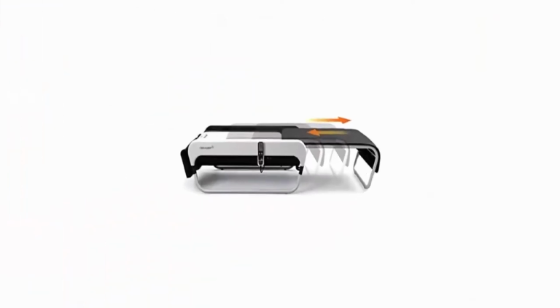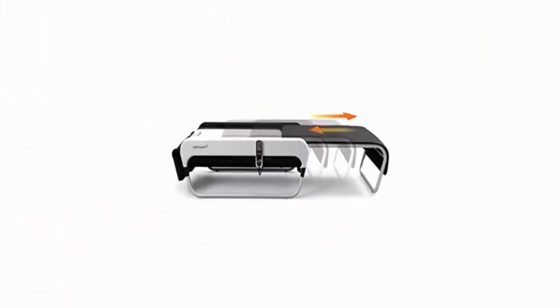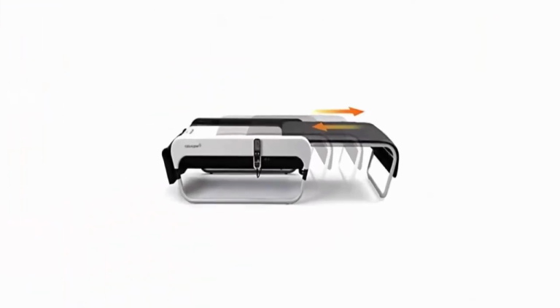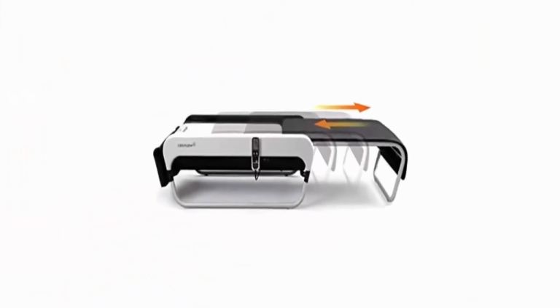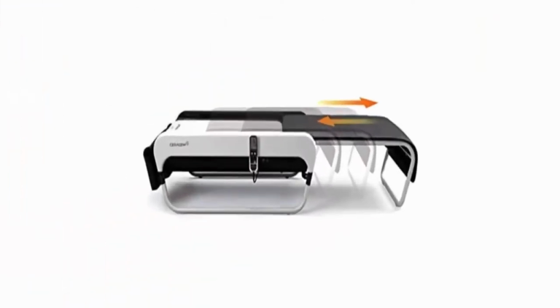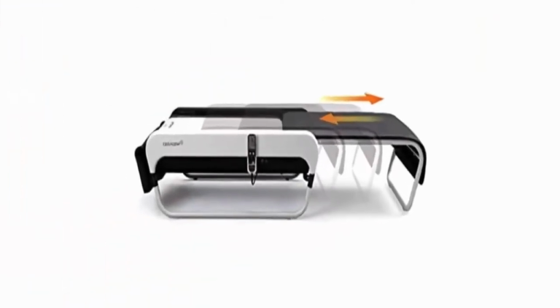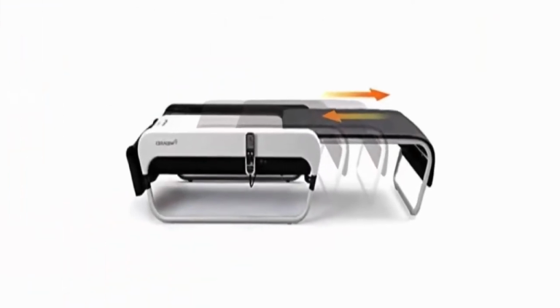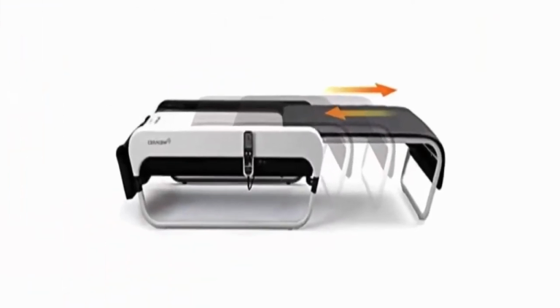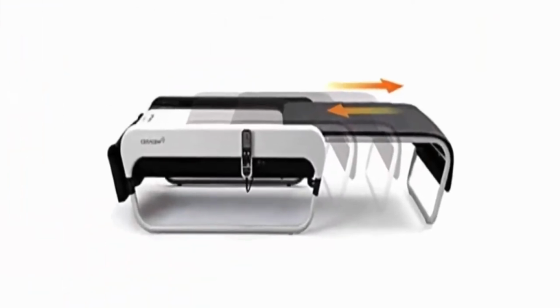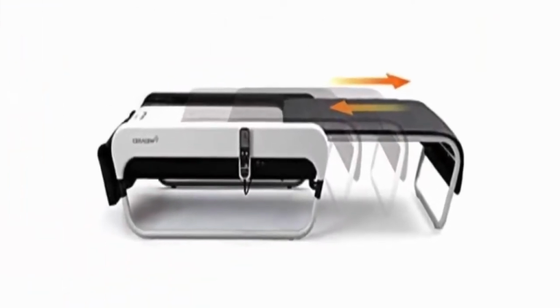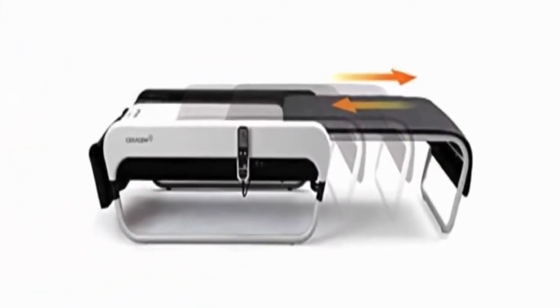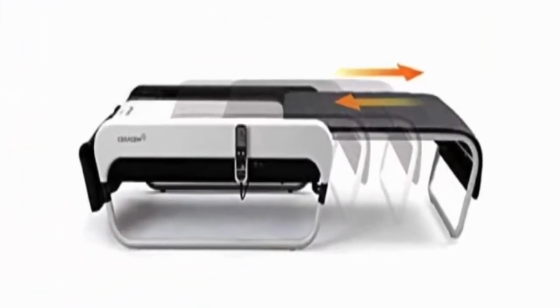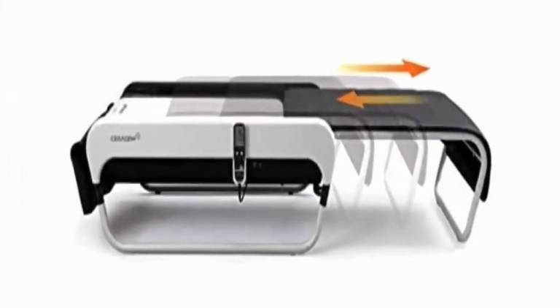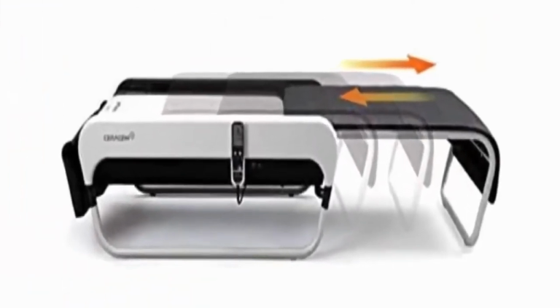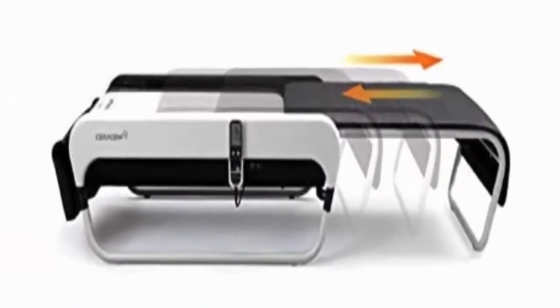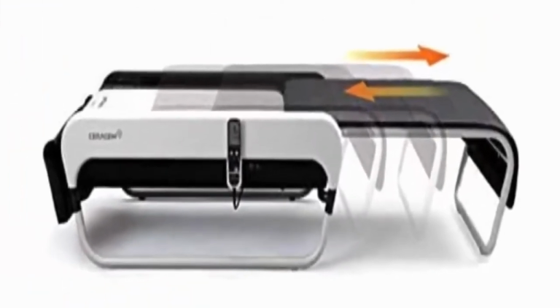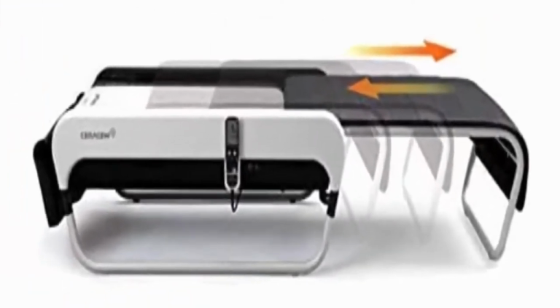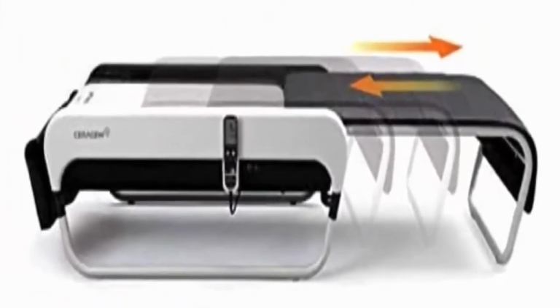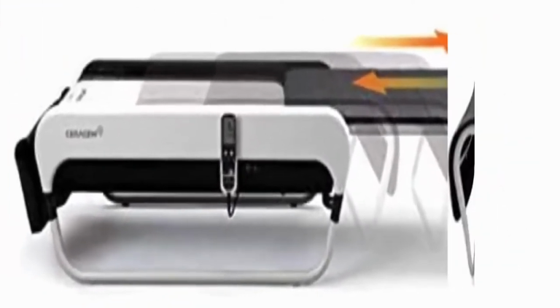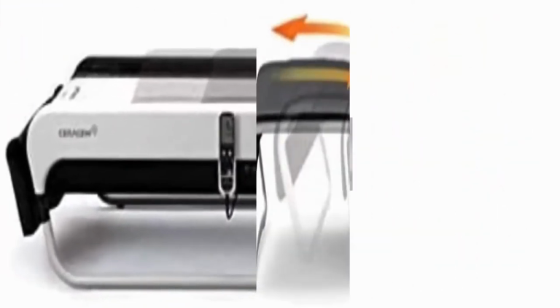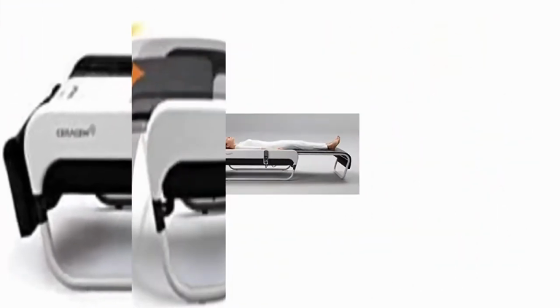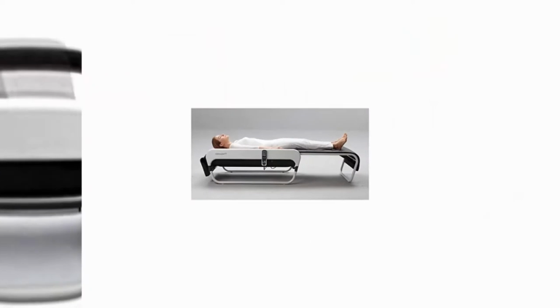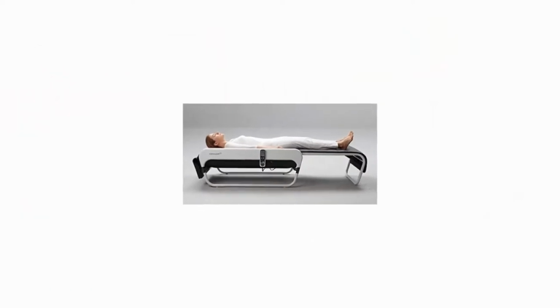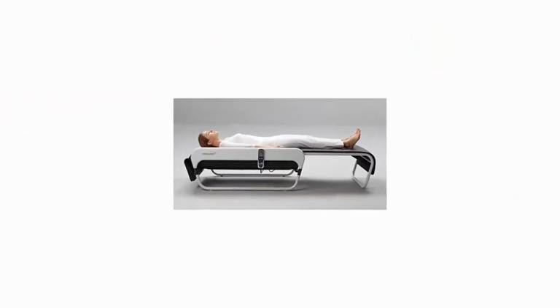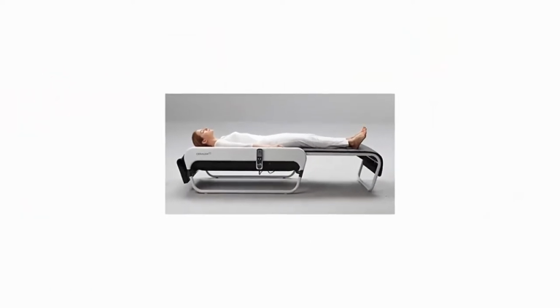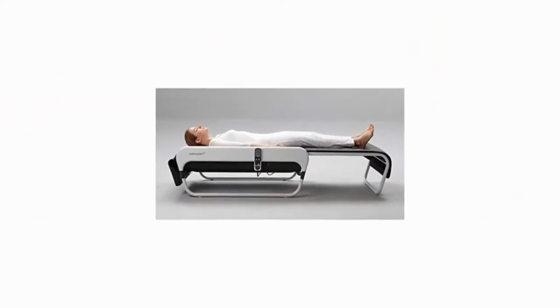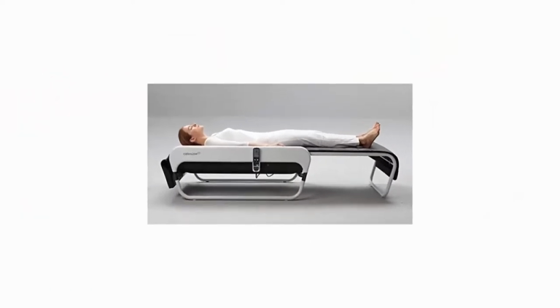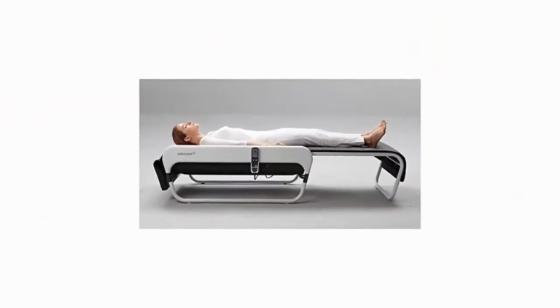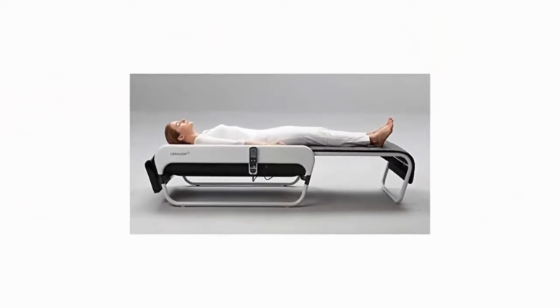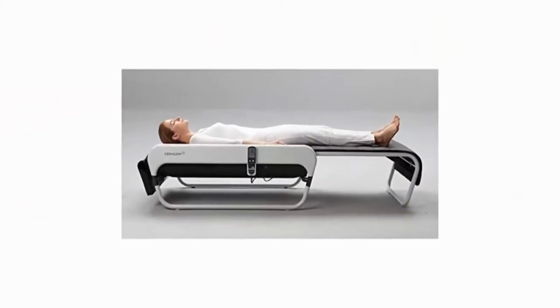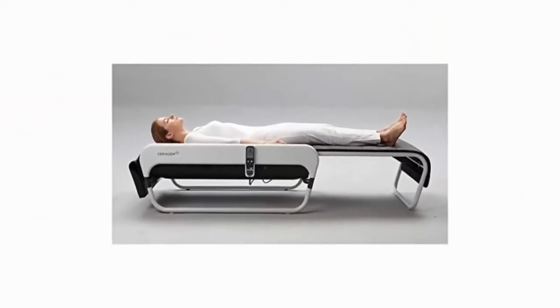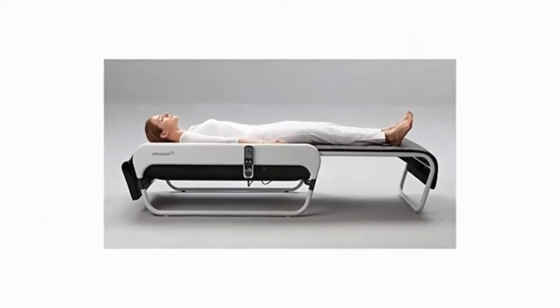Sound therapy, ergonomic design, easy to use control panel, equipped with a large LCD screen.